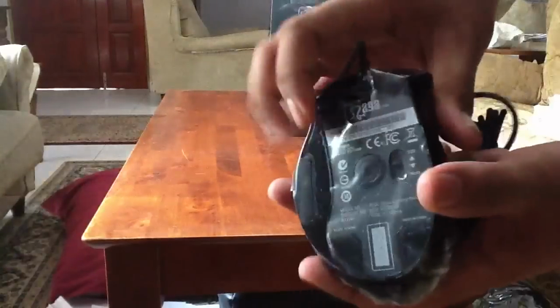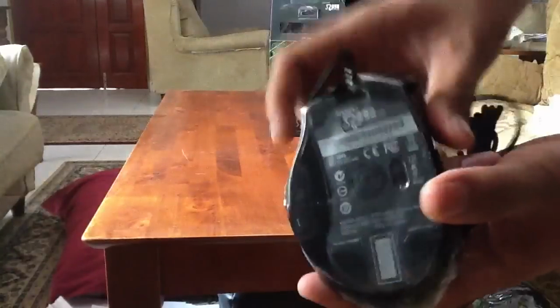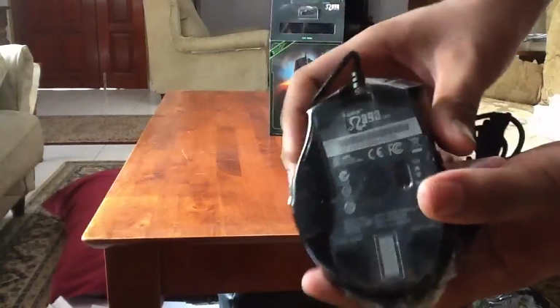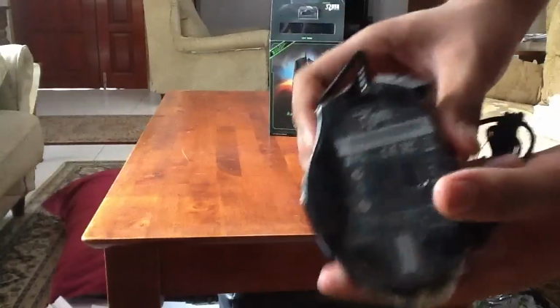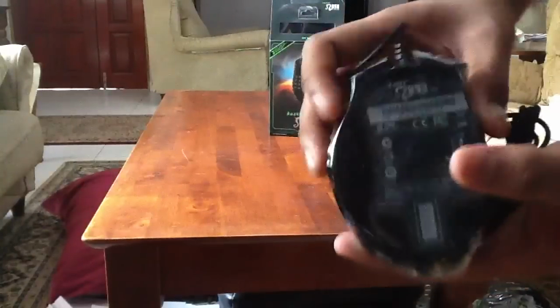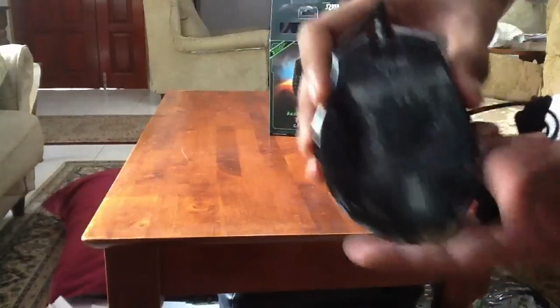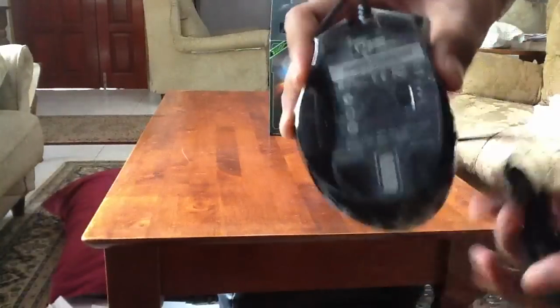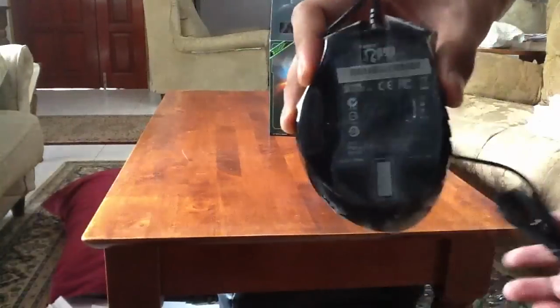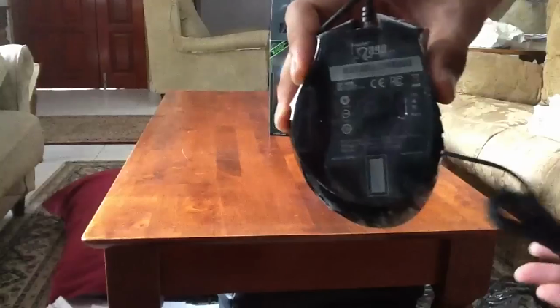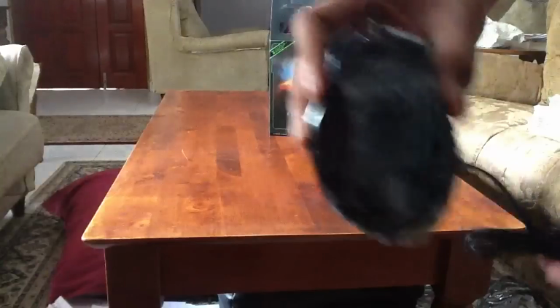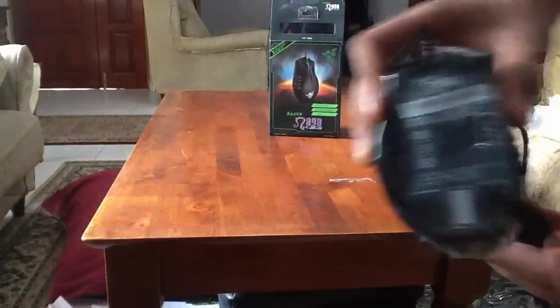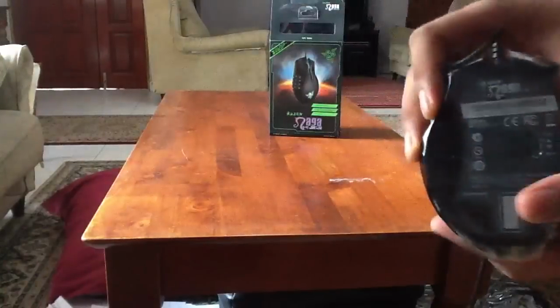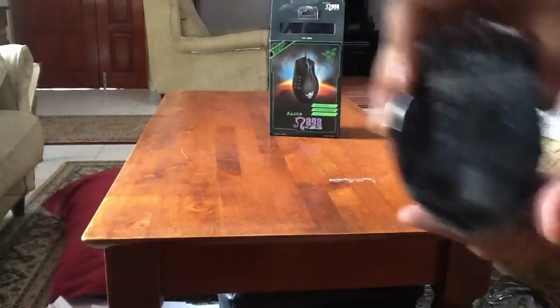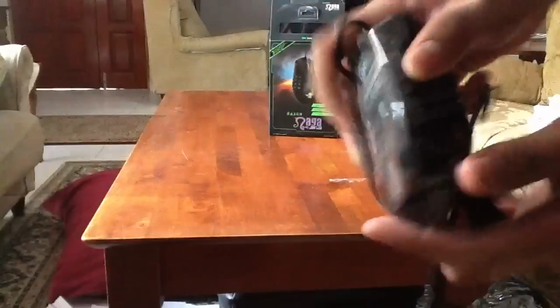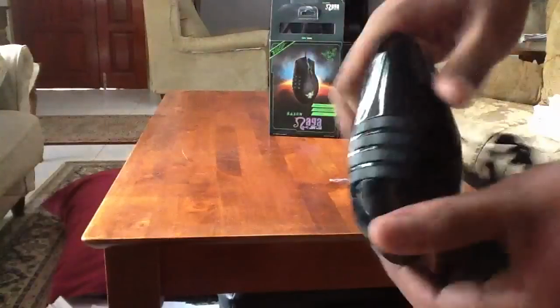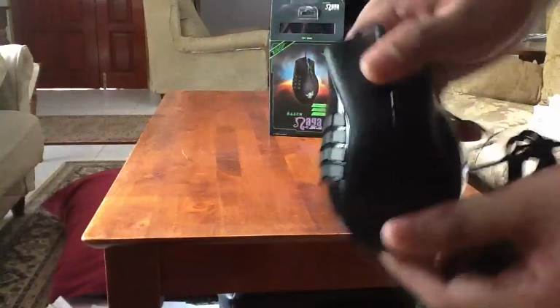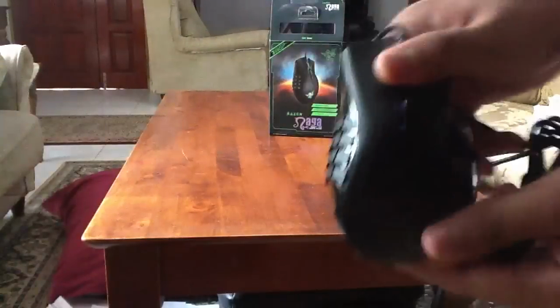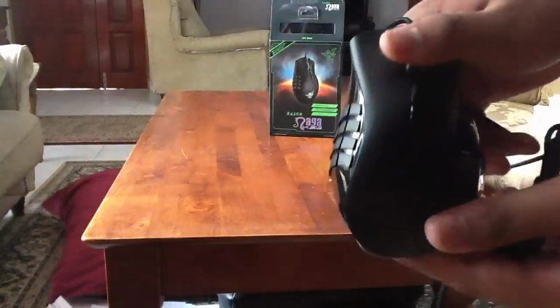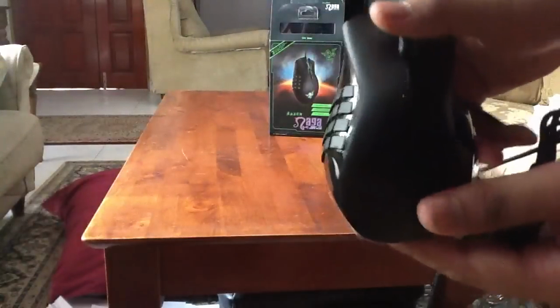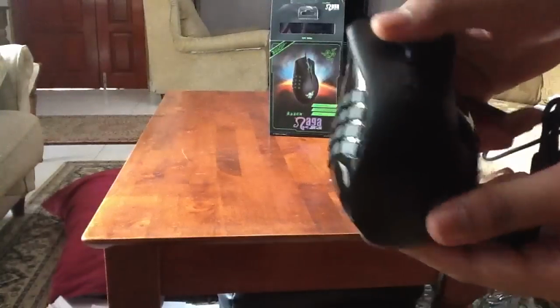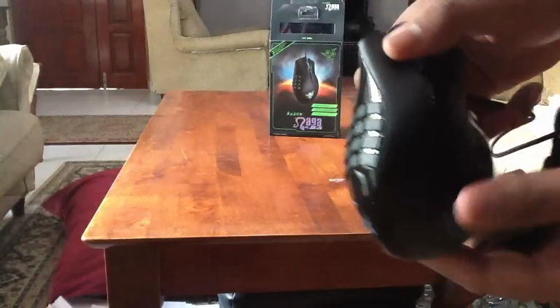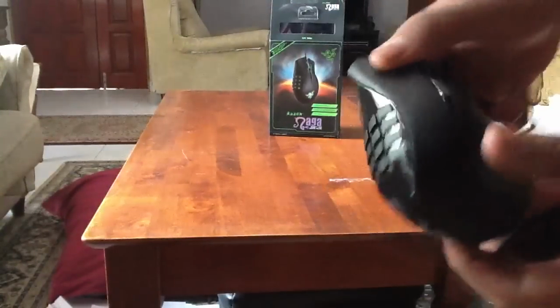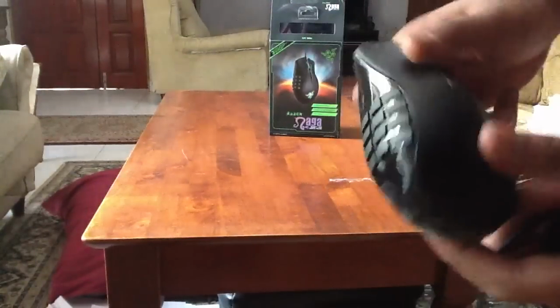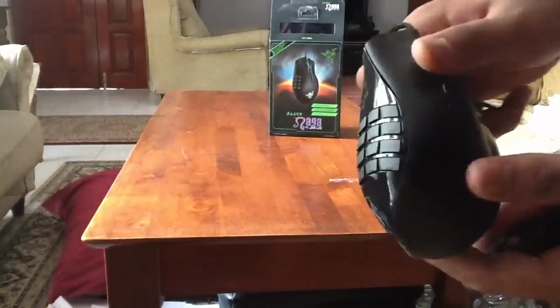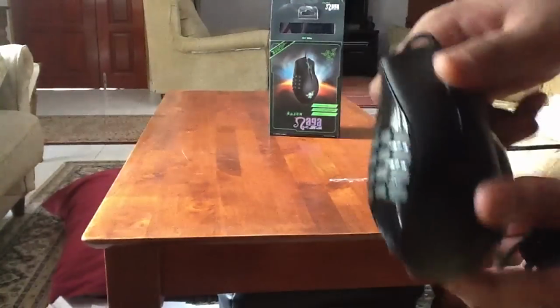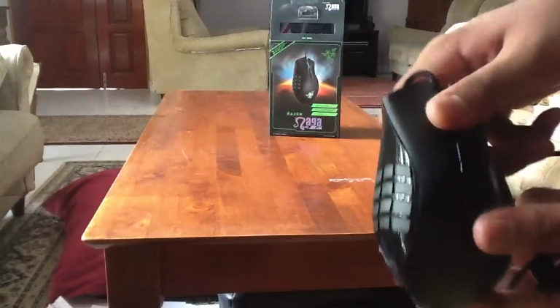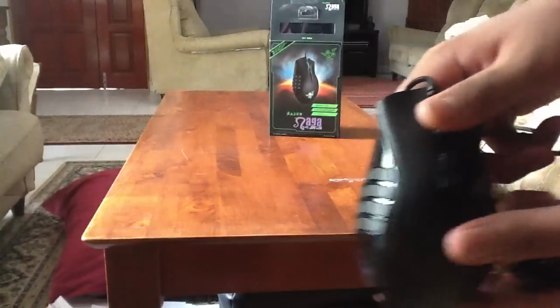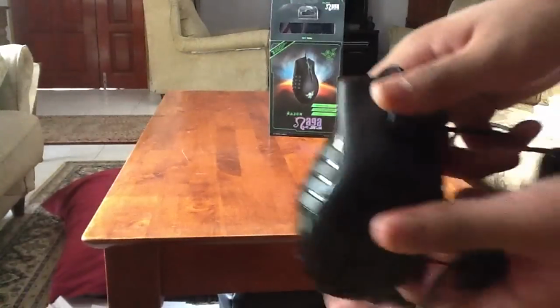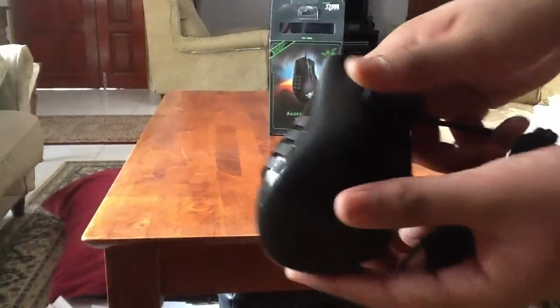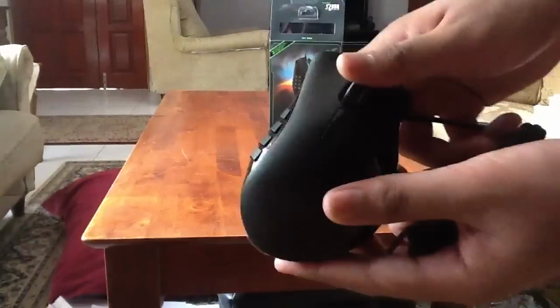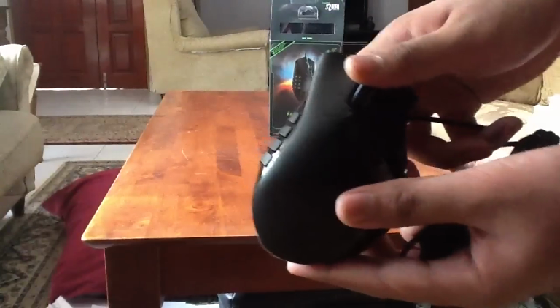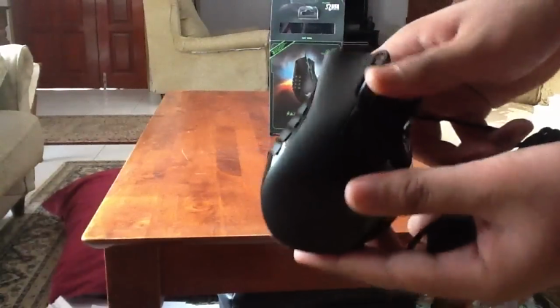That's it for my unboxing. I'll see you for the review. Bye-bye, ciao!